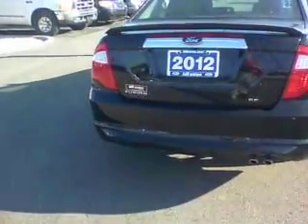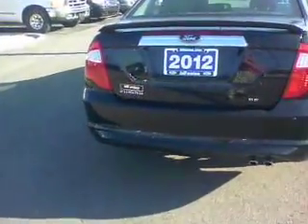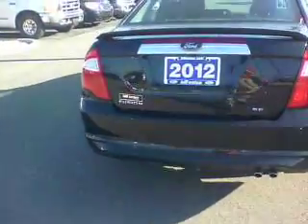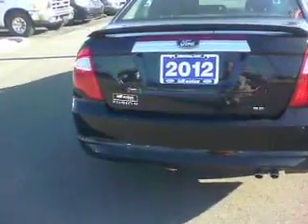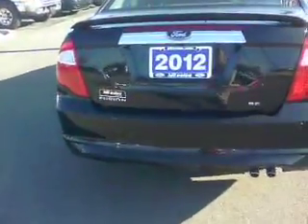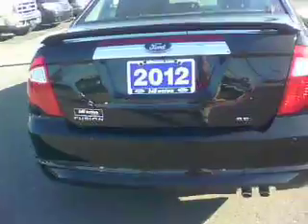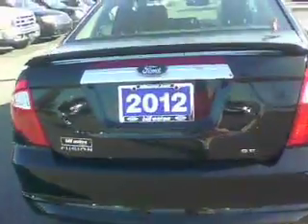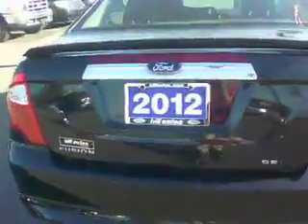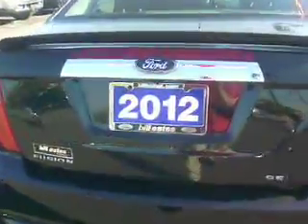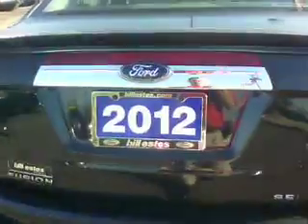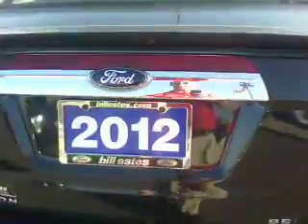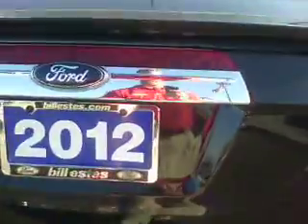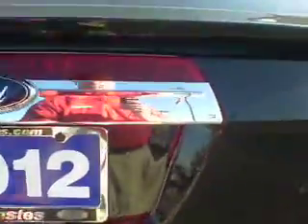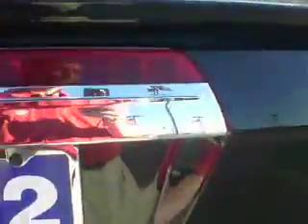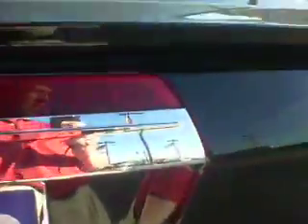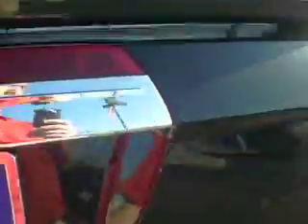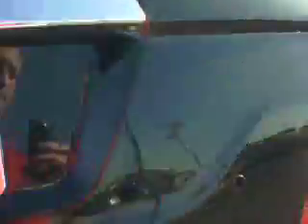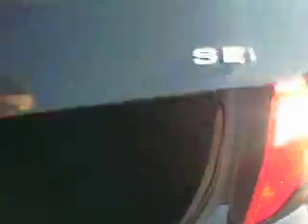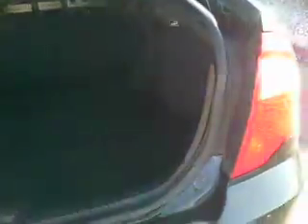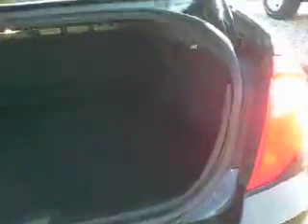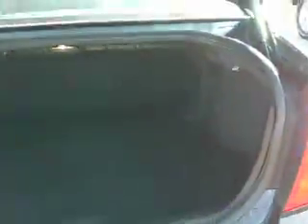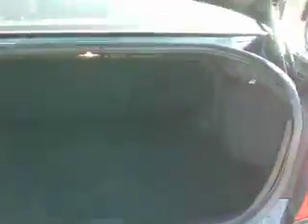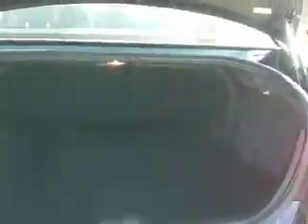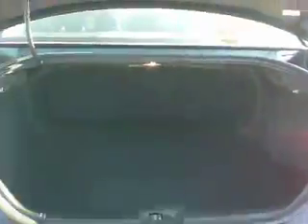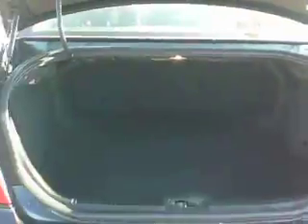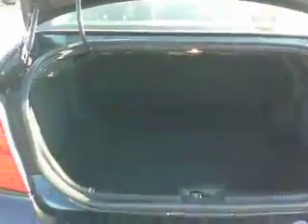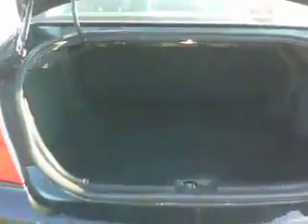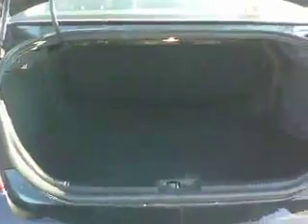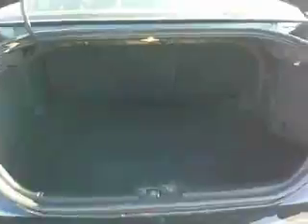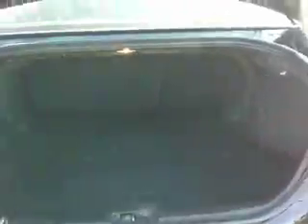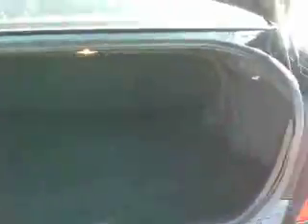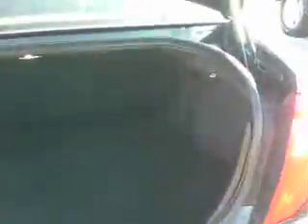I can pop the trunk with my key, like it just did. Let me open it up here for you. You can see you've got tons of space in there.